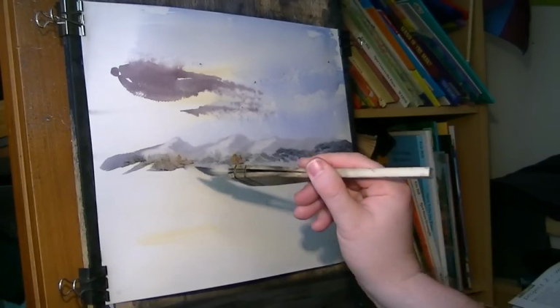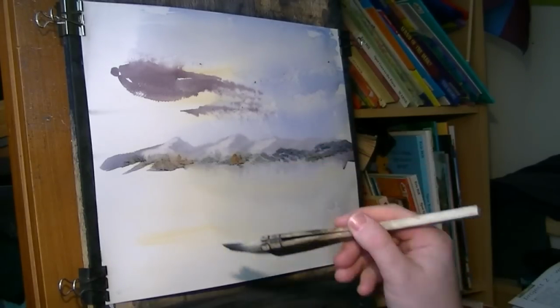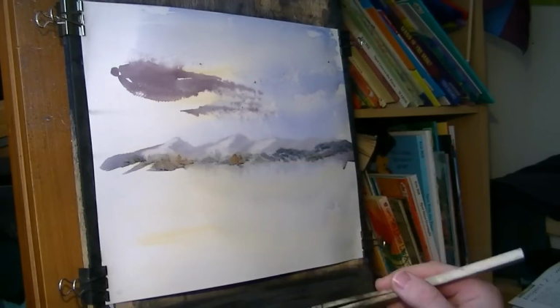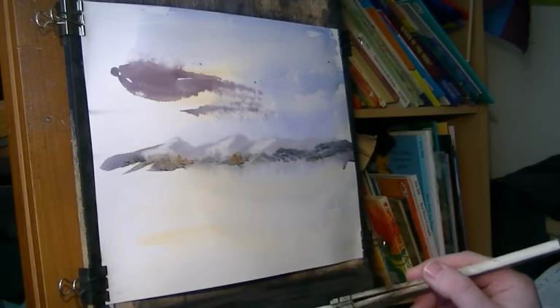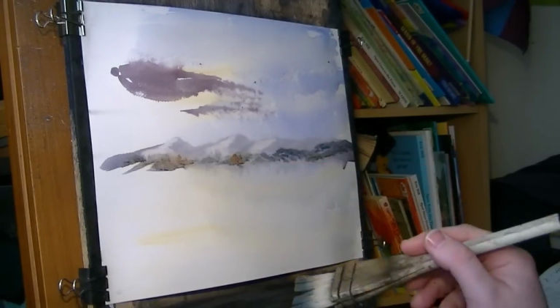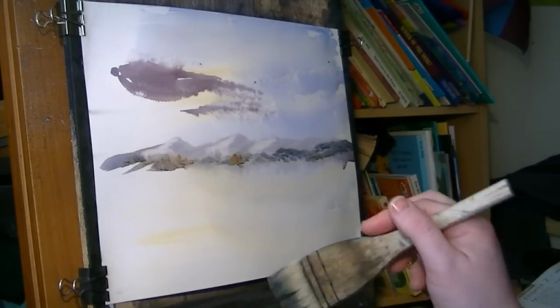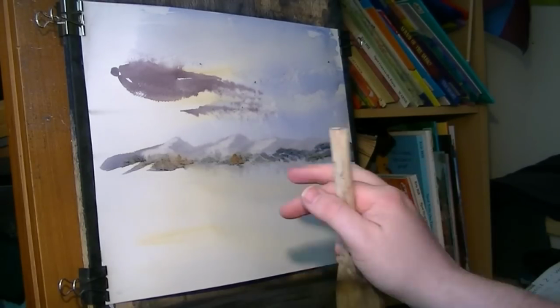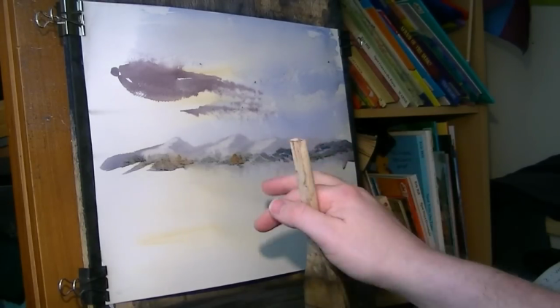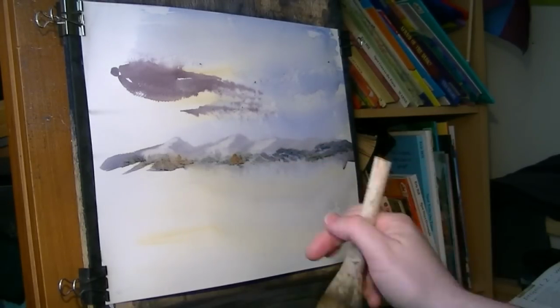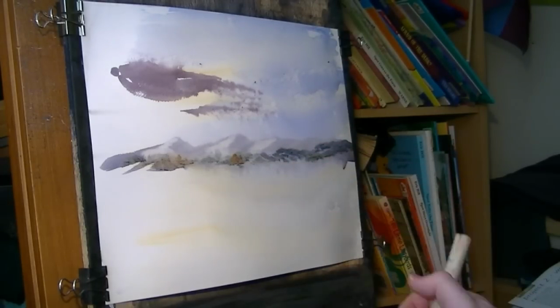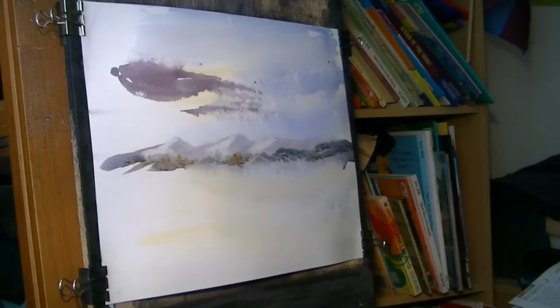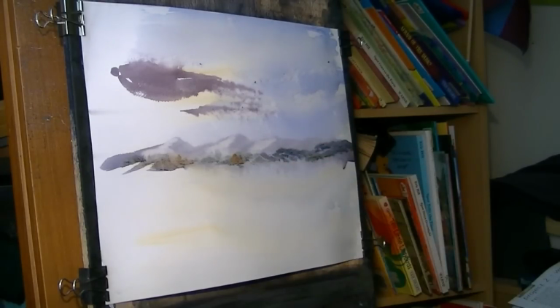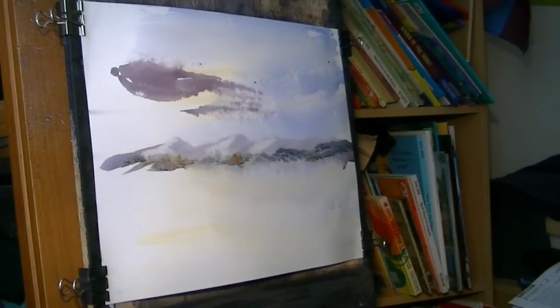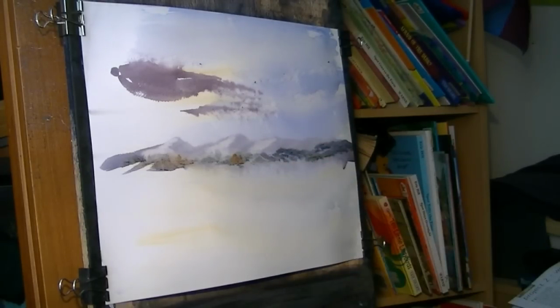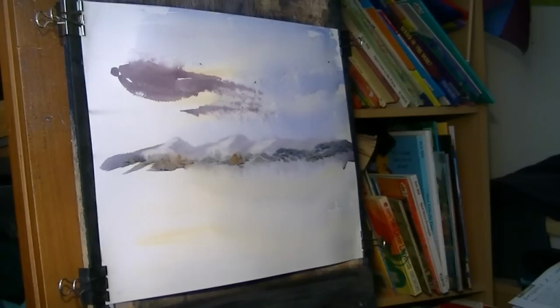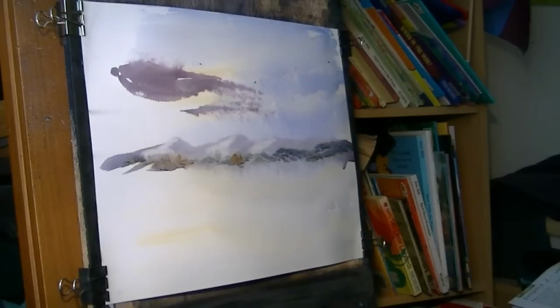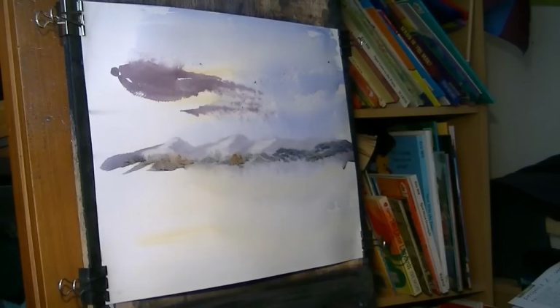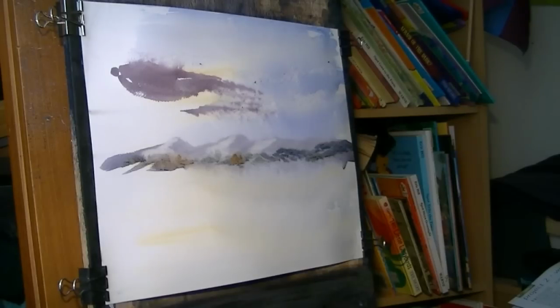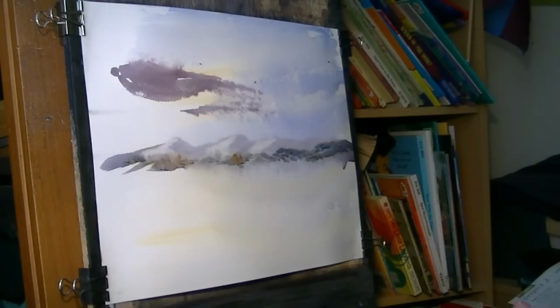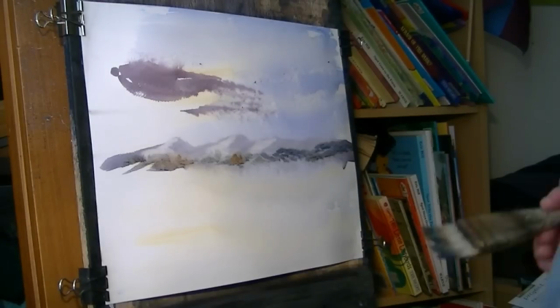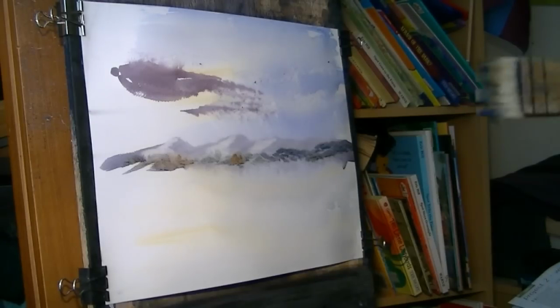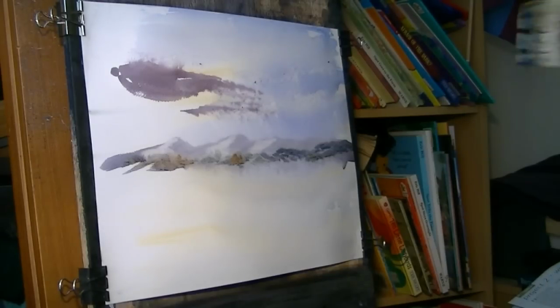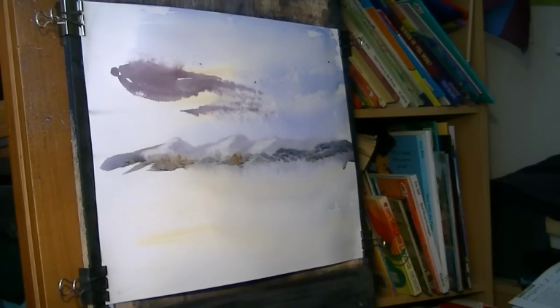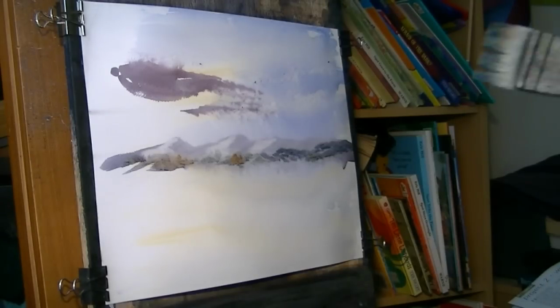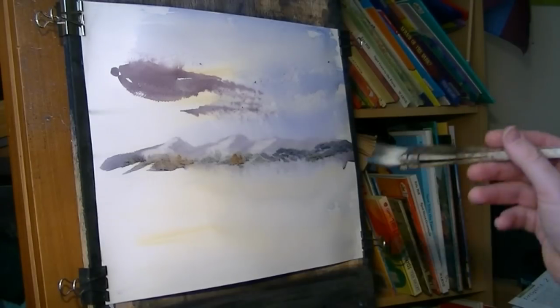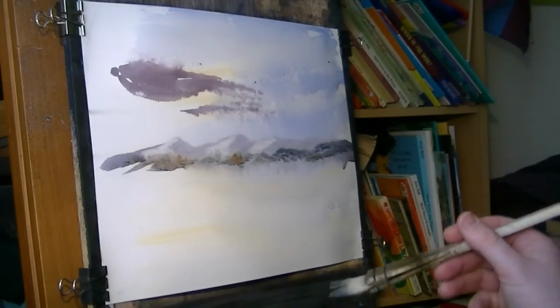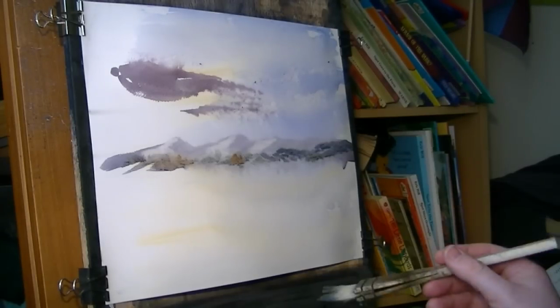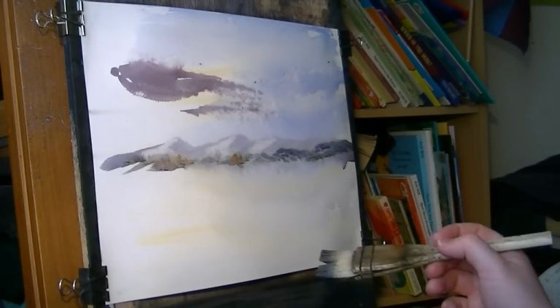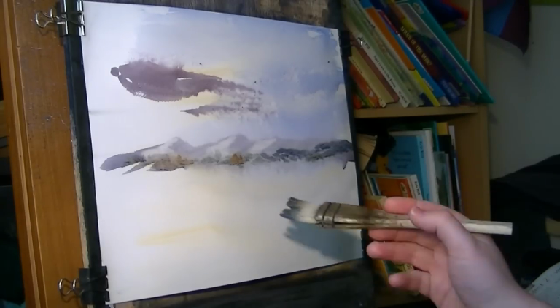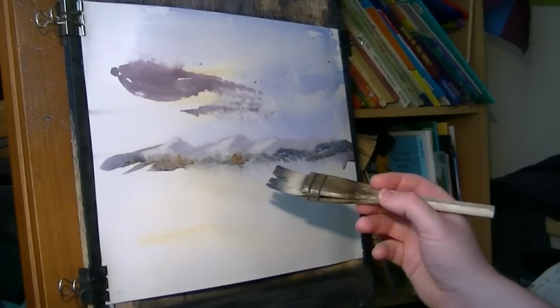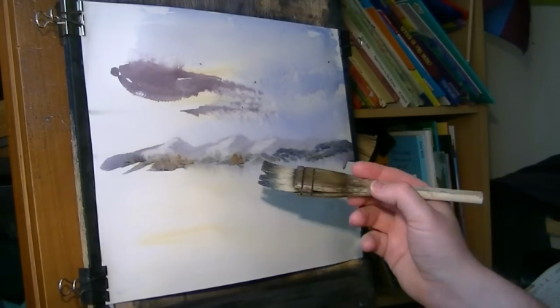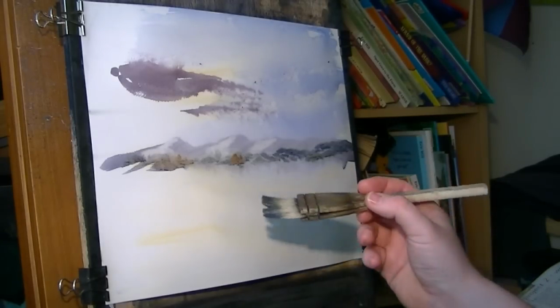I'll tell you what - I've forgotten to do the reflections. I'll sort them out after.